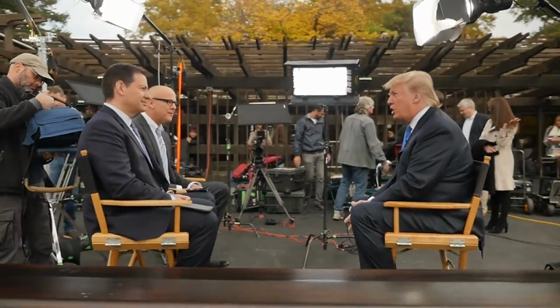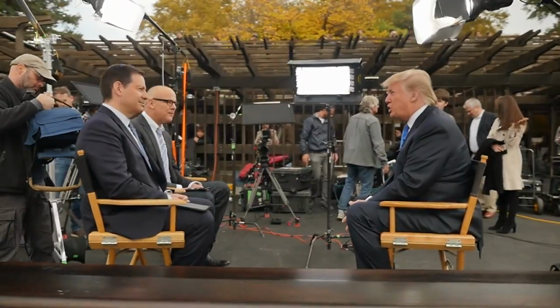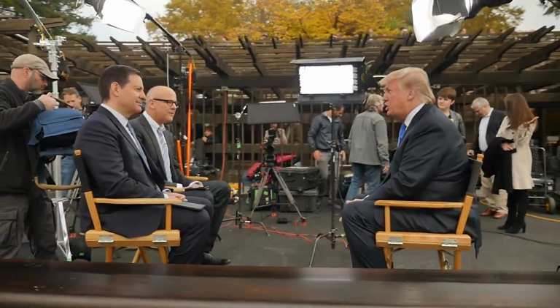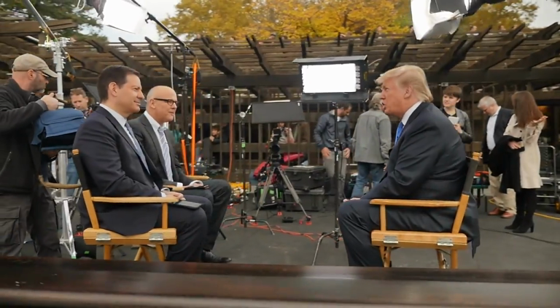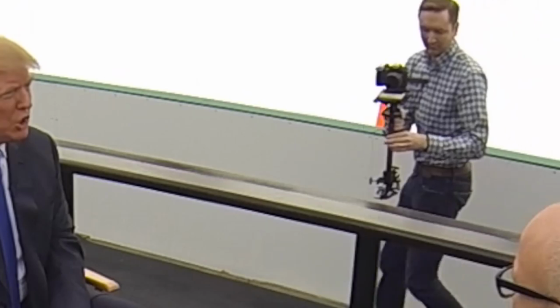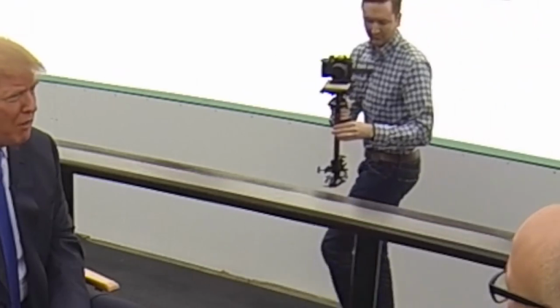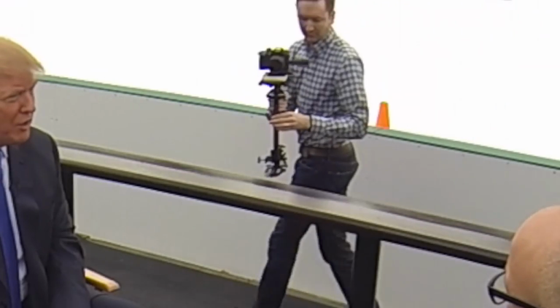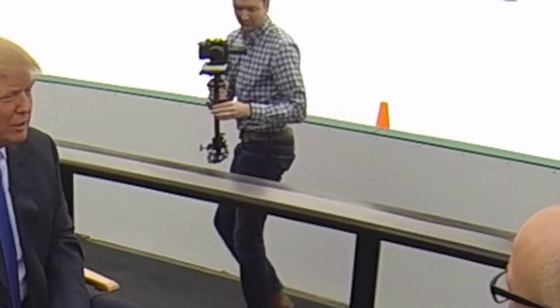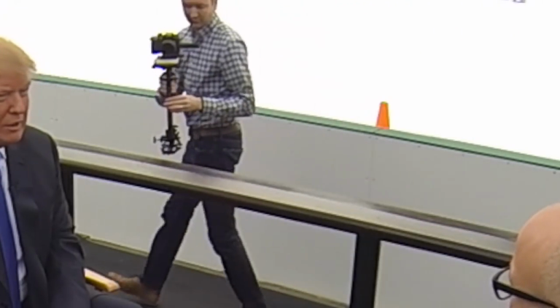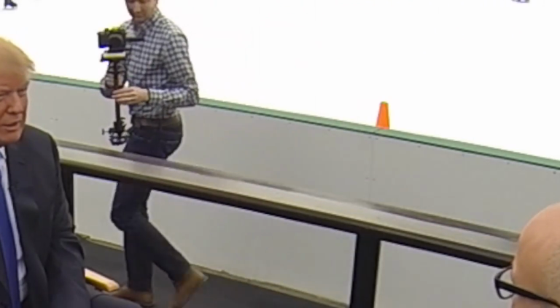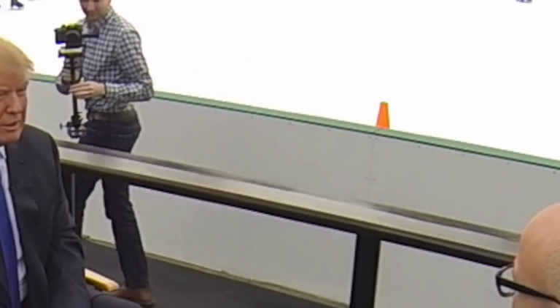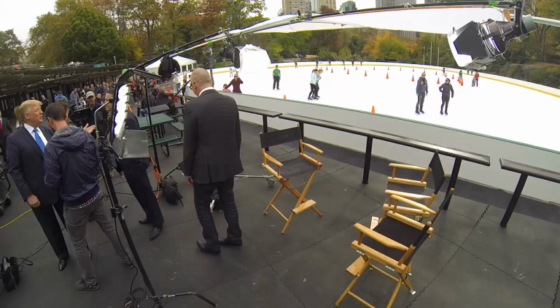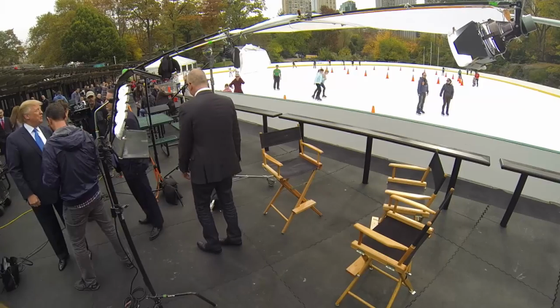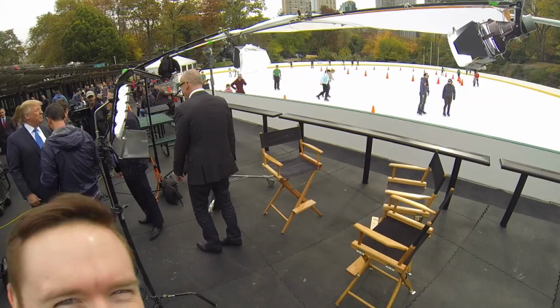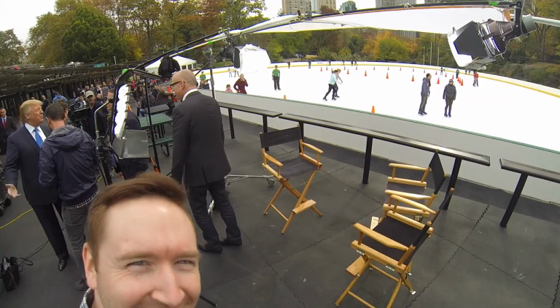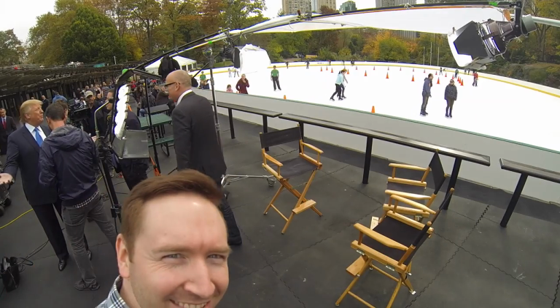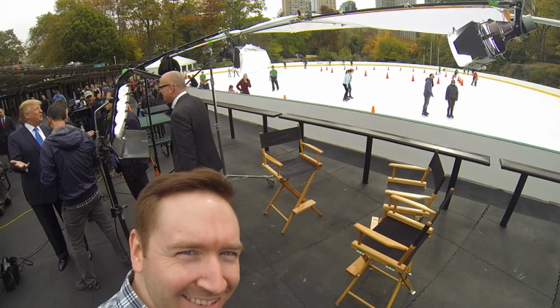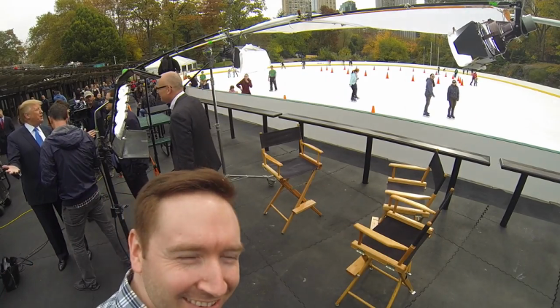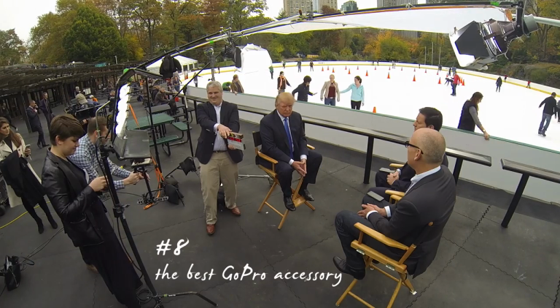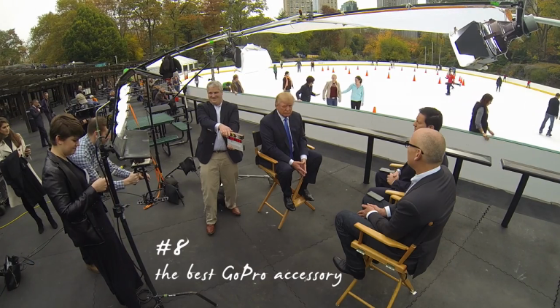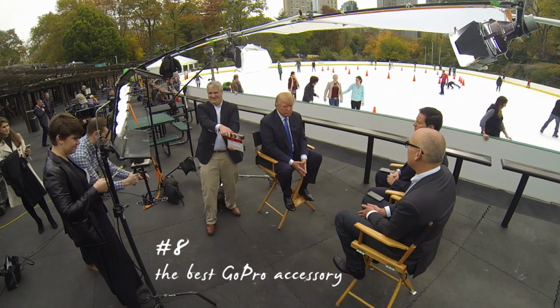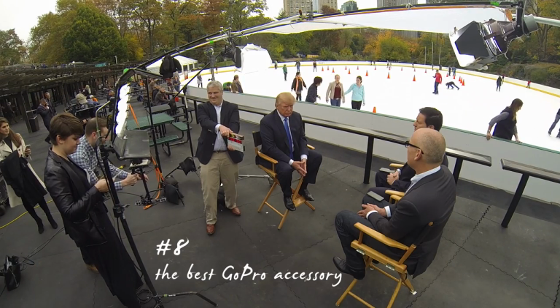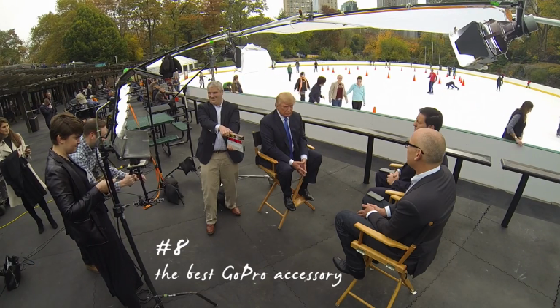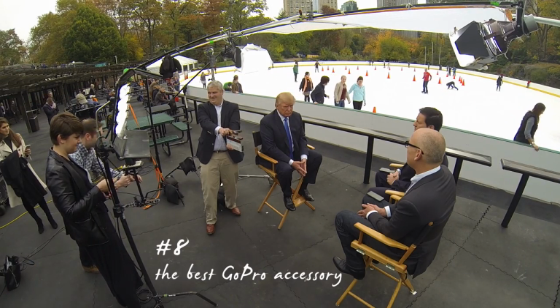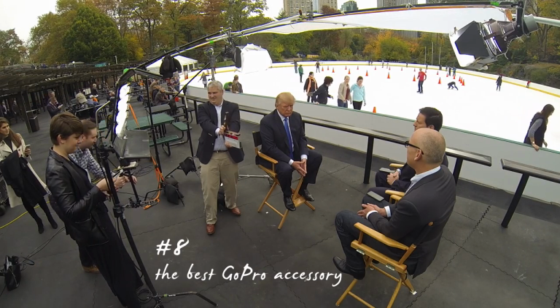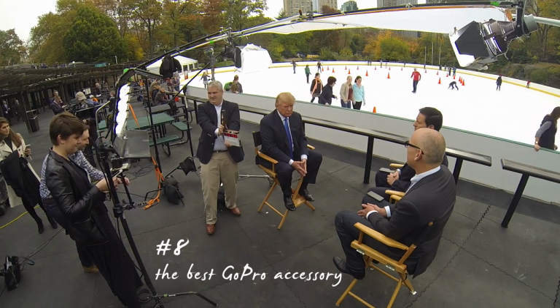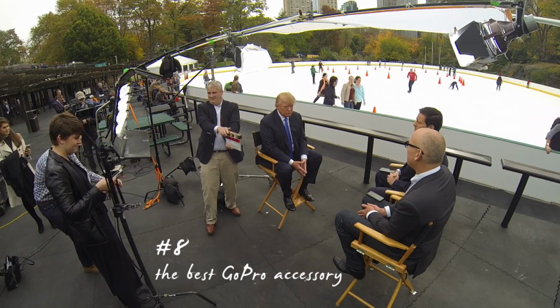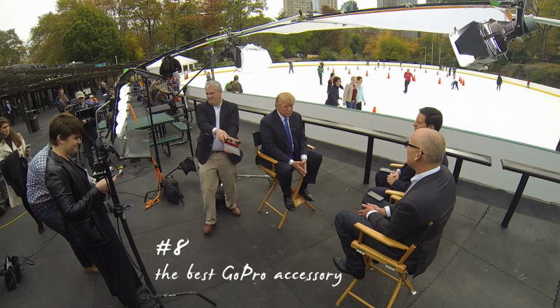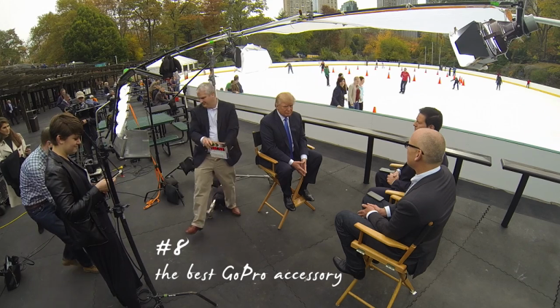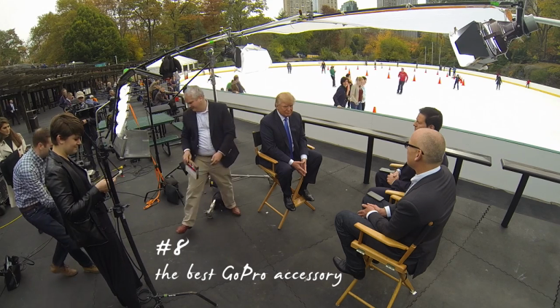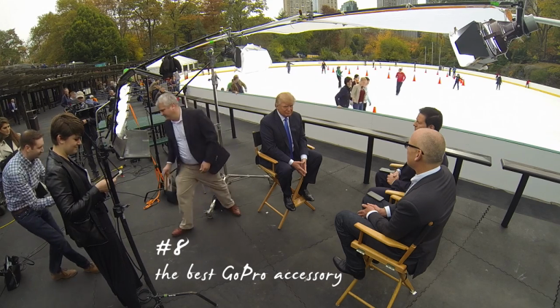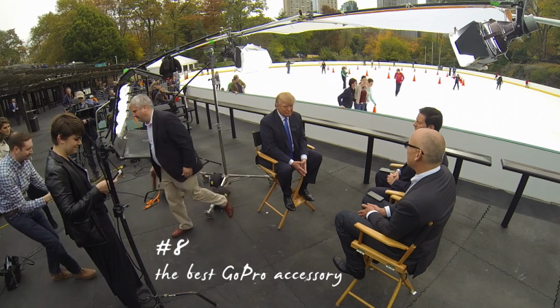I also used my clamp during that shoot to put a GoPro up on a light stand just to get a cool behind-the-scenes shot during the interview.